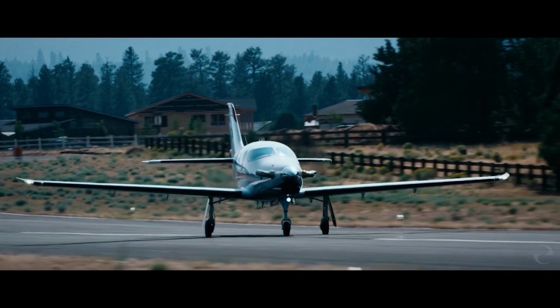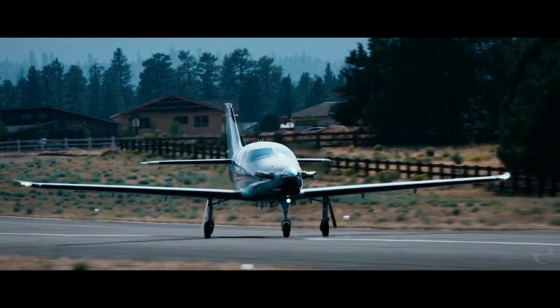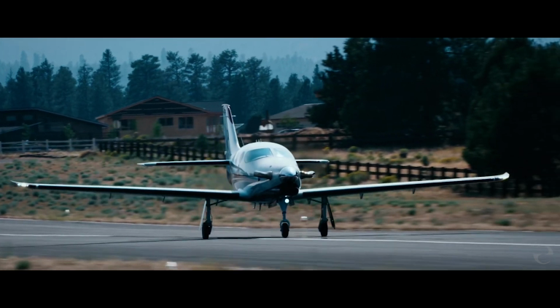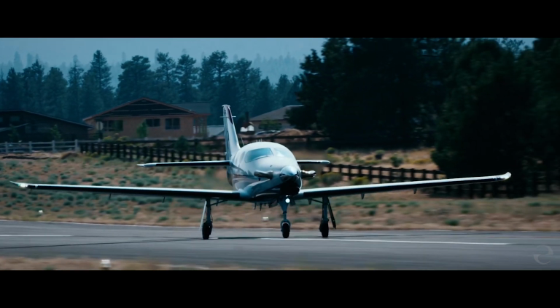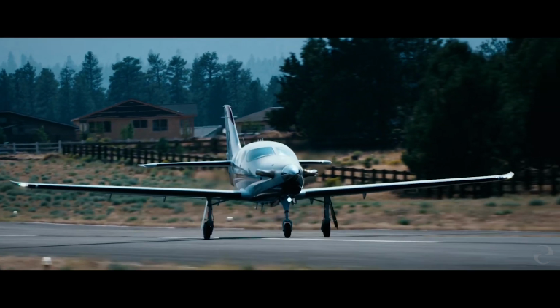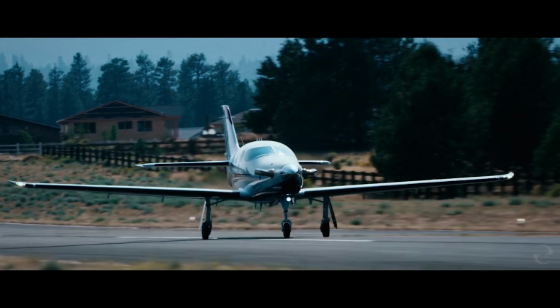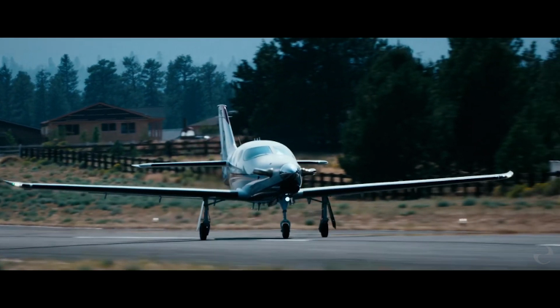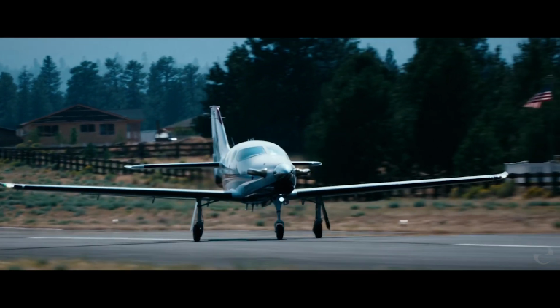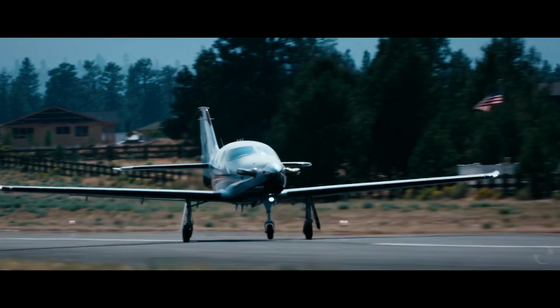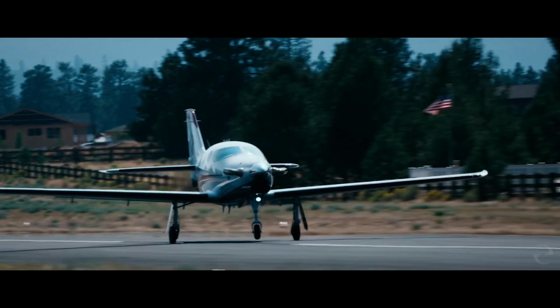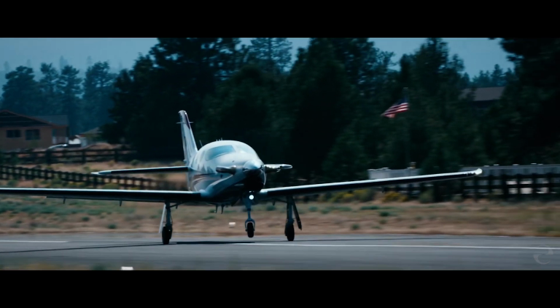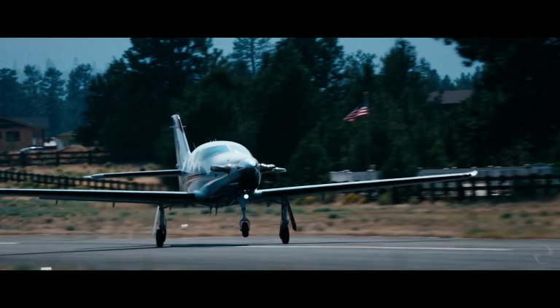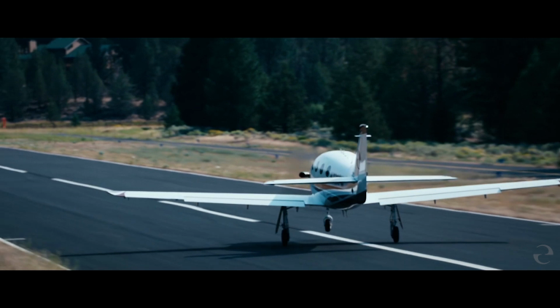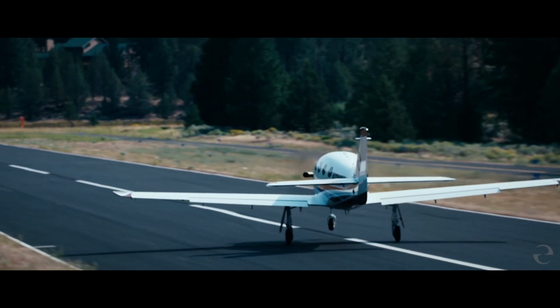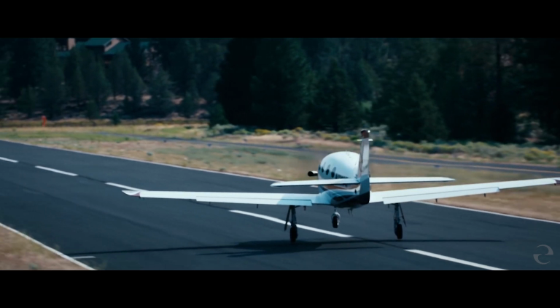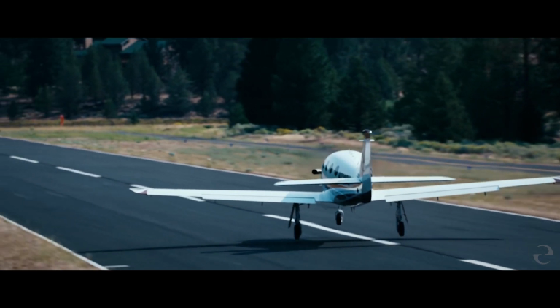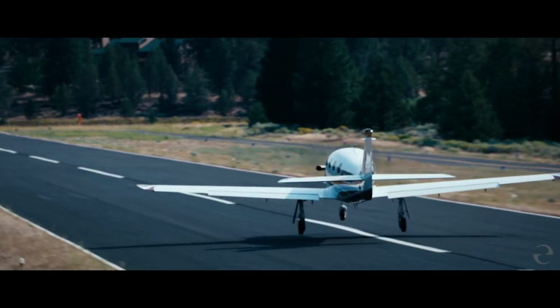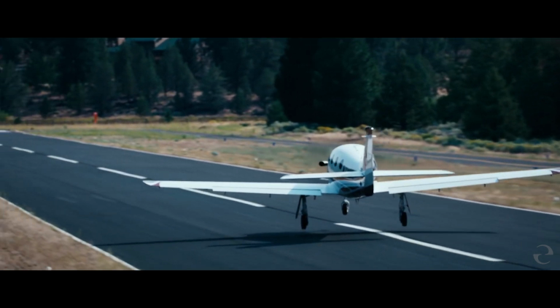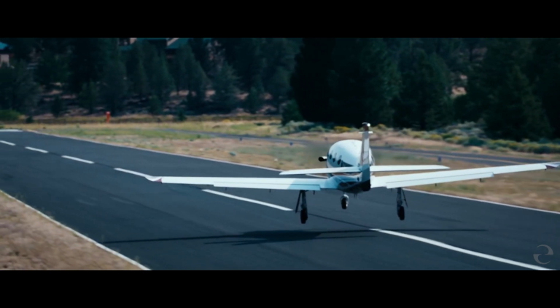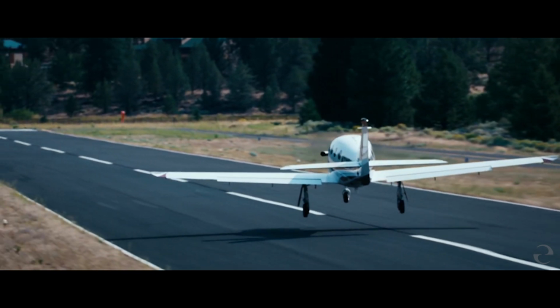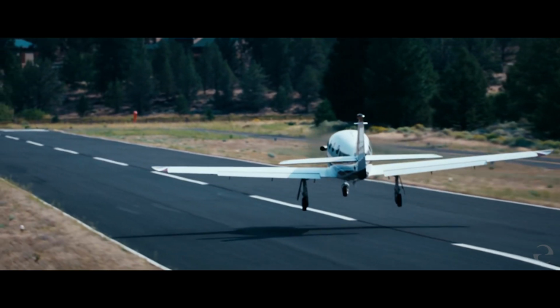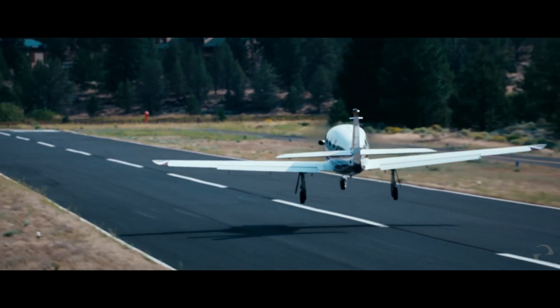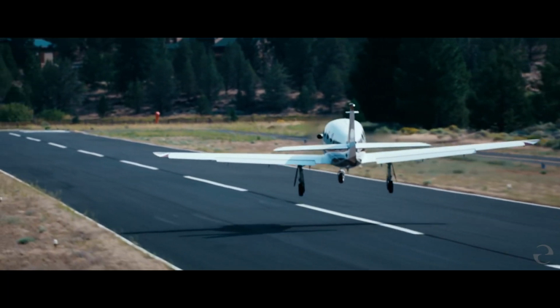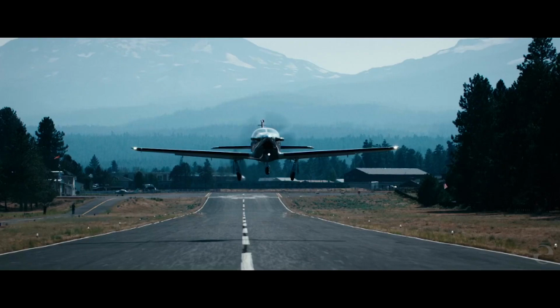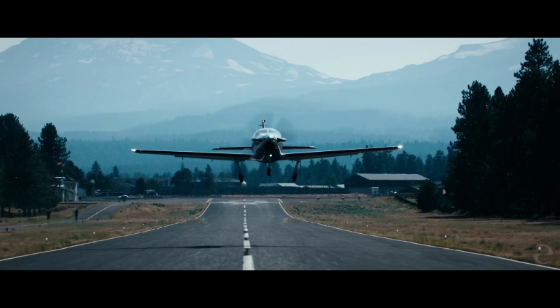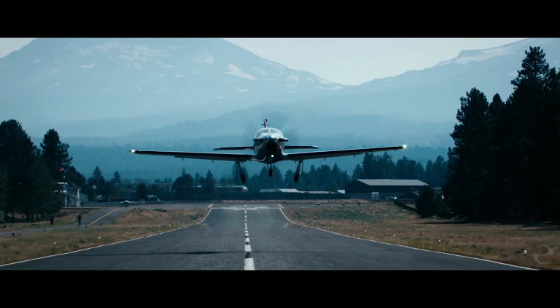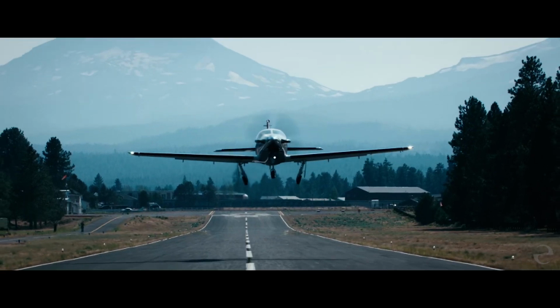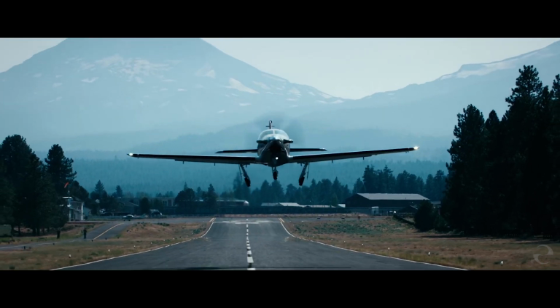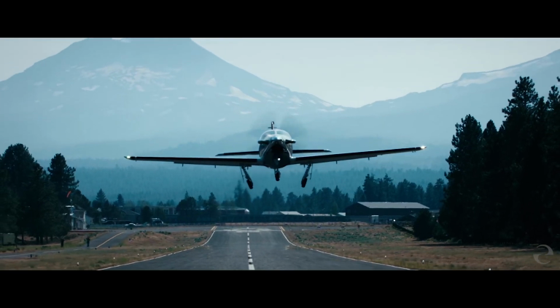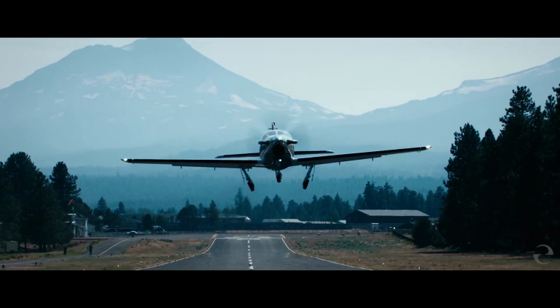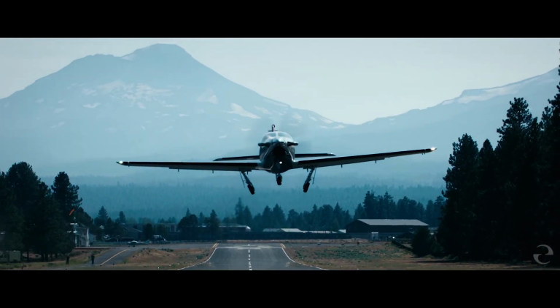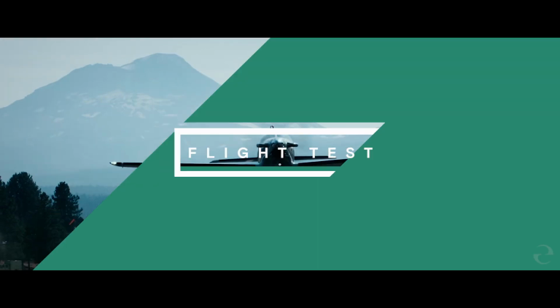Finally, we put the interior in with all of its soundproofing — you get that new plane smell.